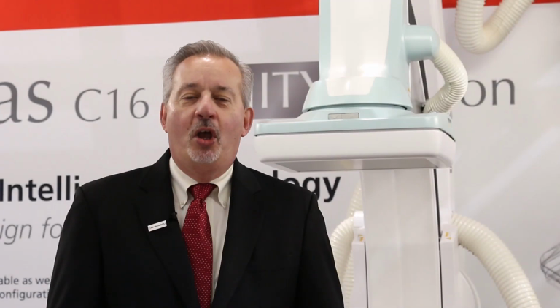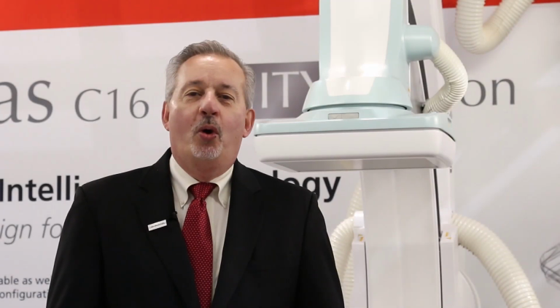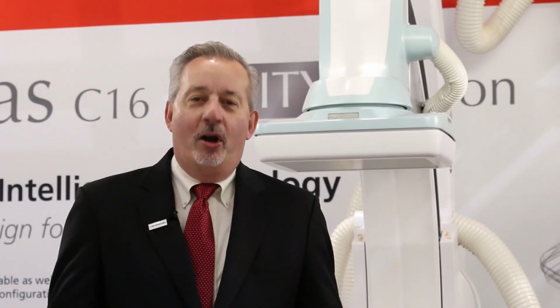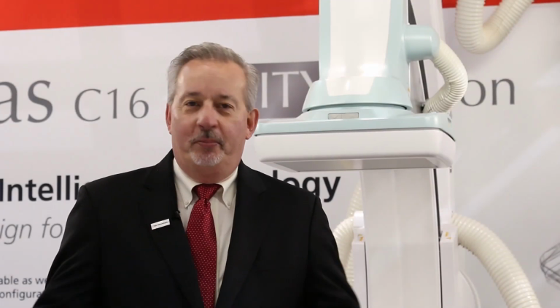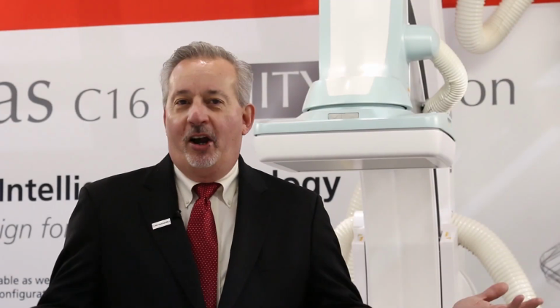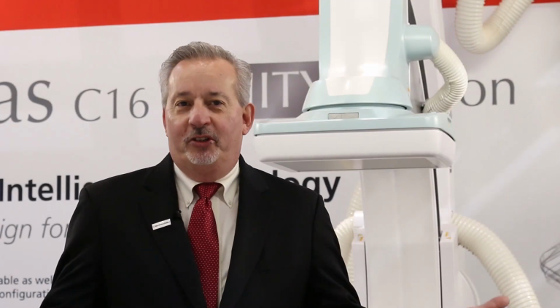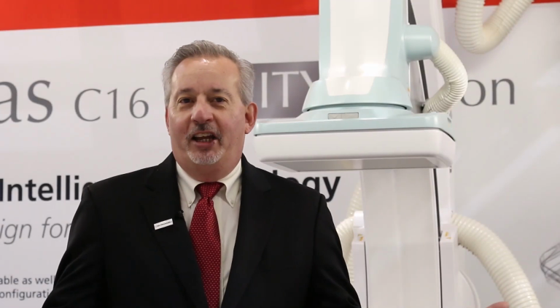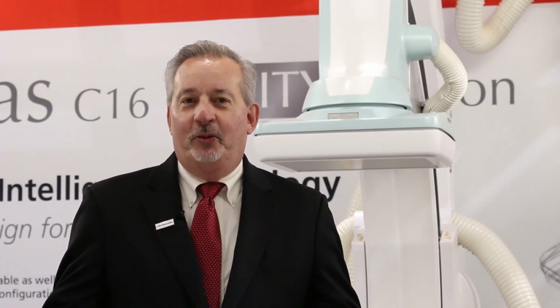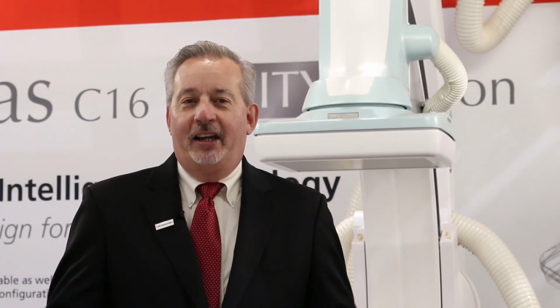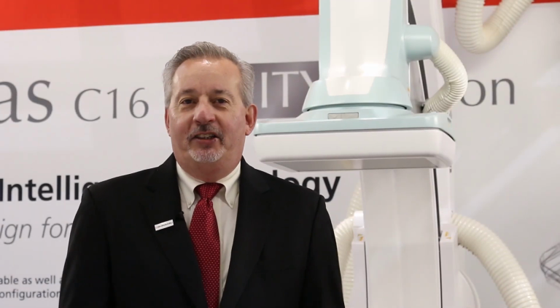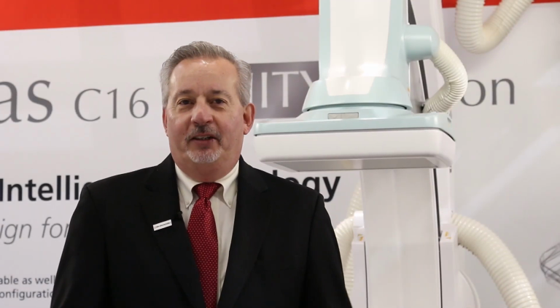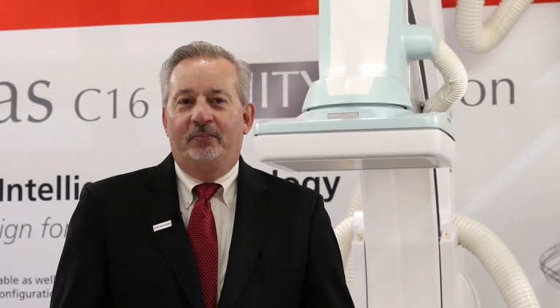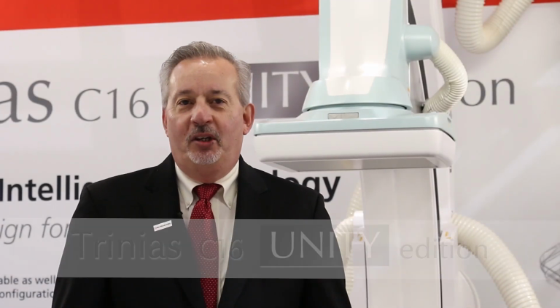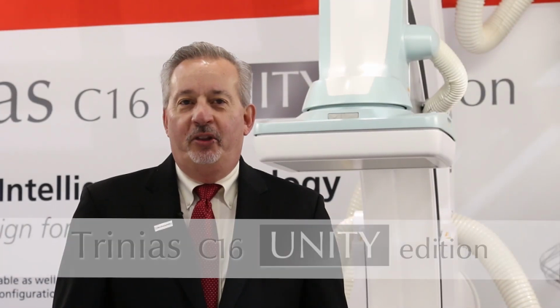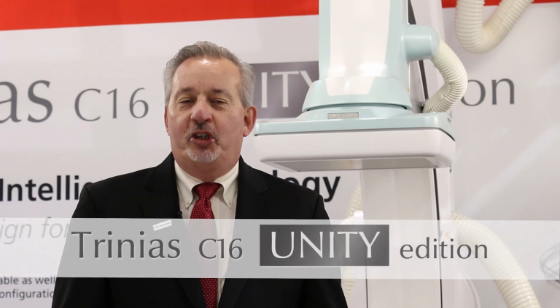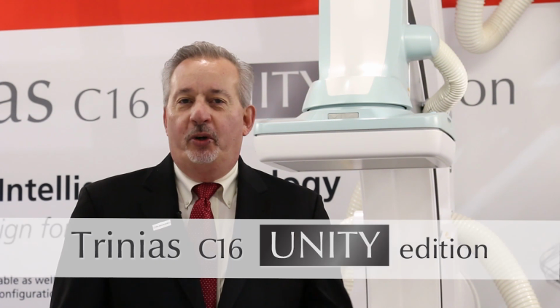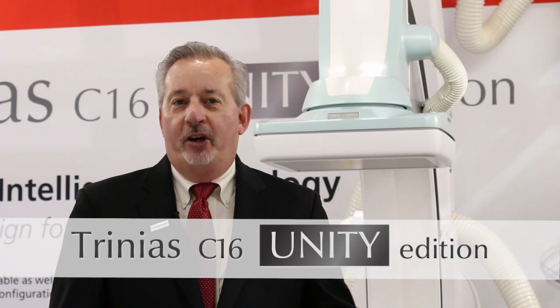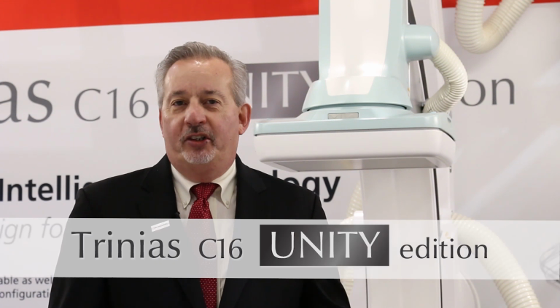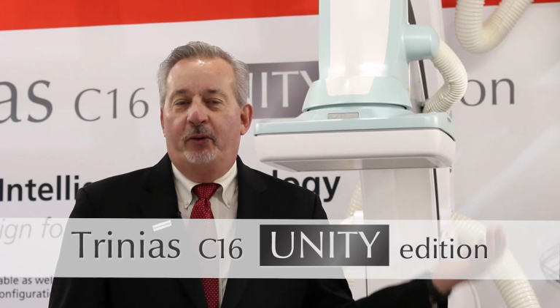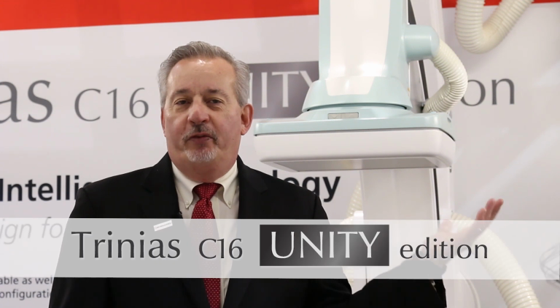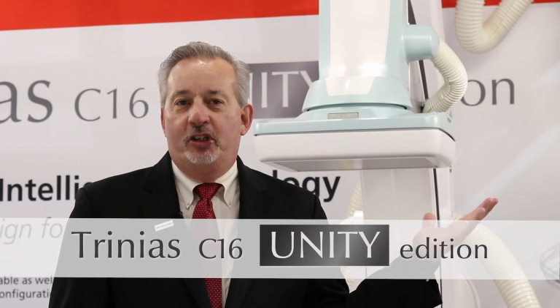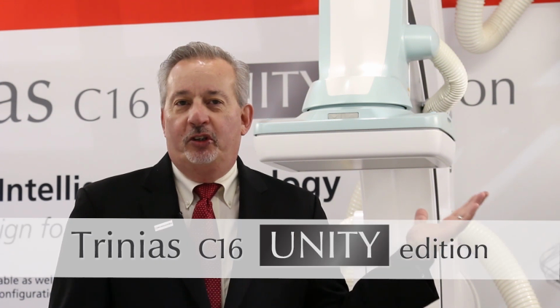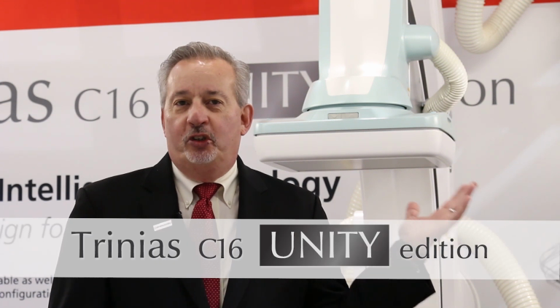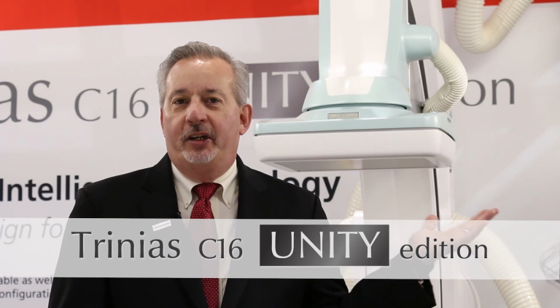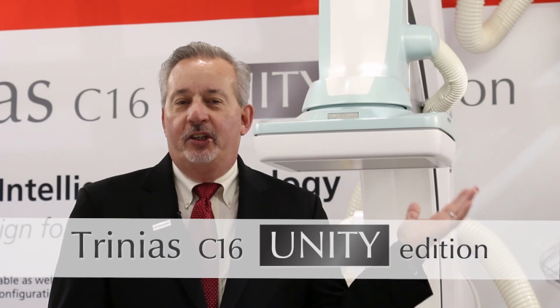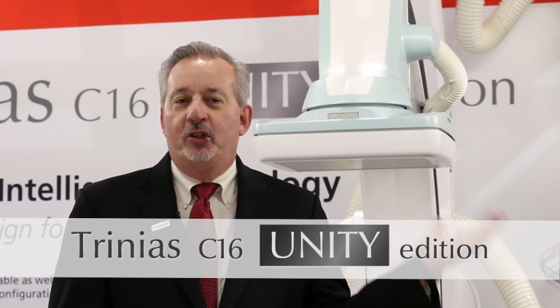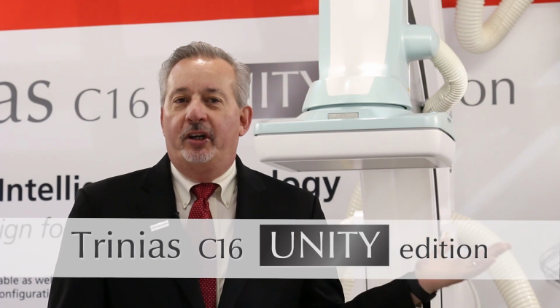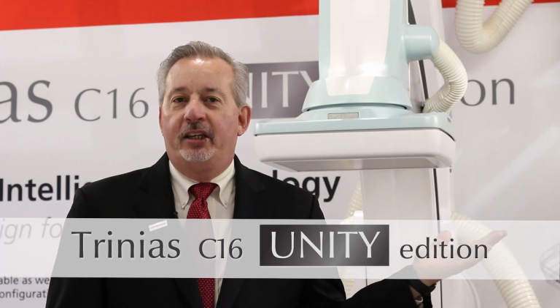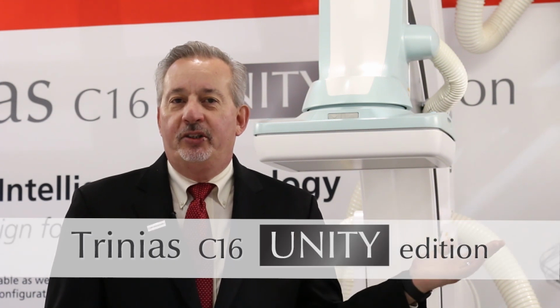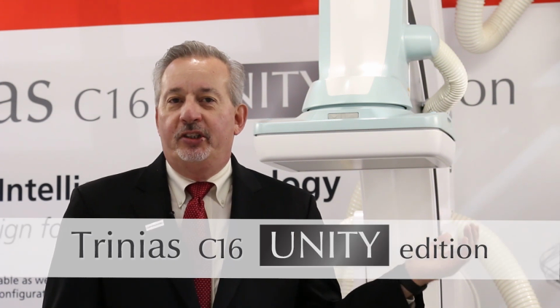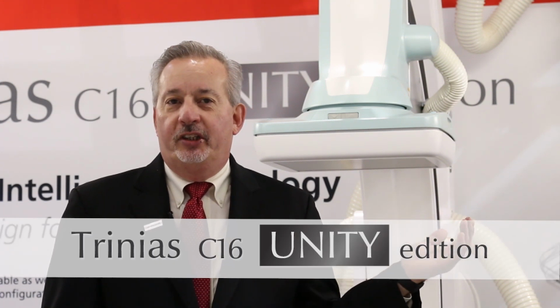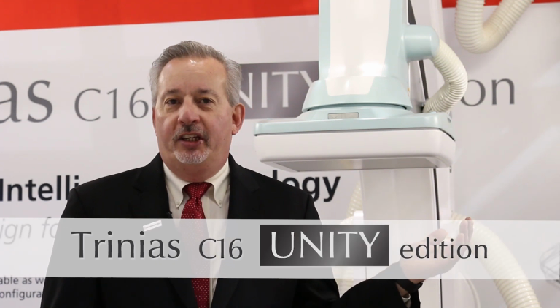Welcome to RSNA 2019. This year at RSNA we're featuring the Trinius Unity C16.